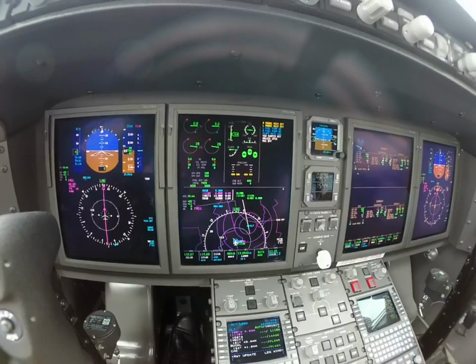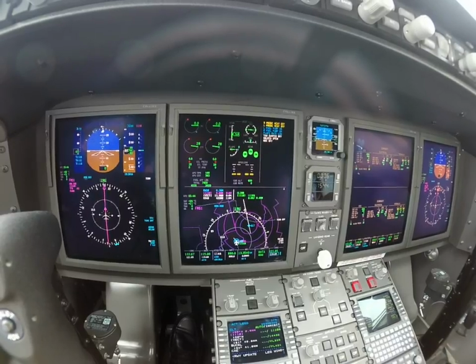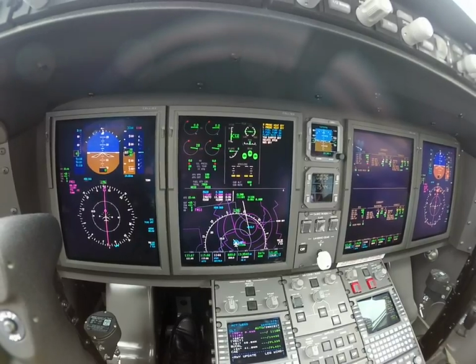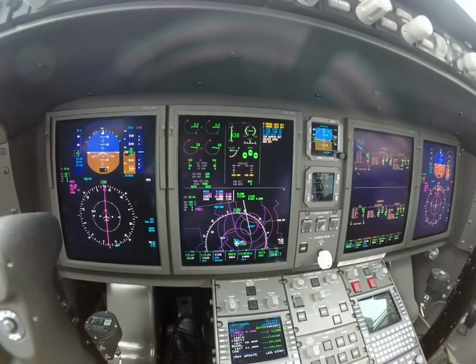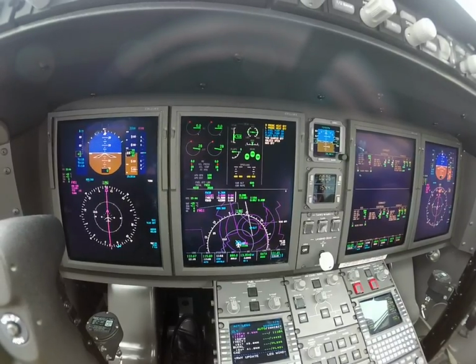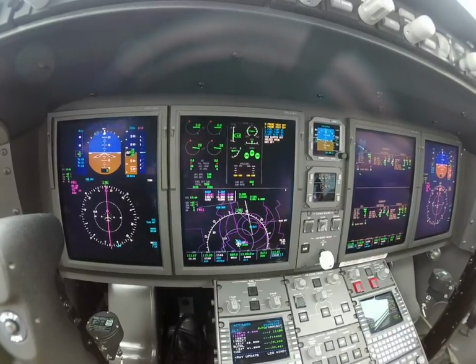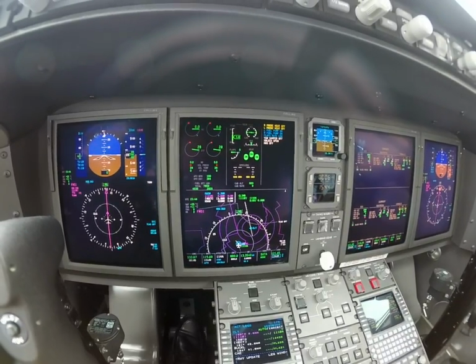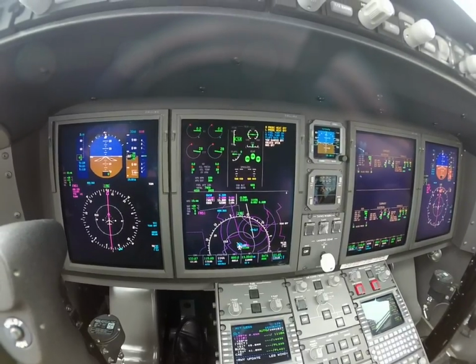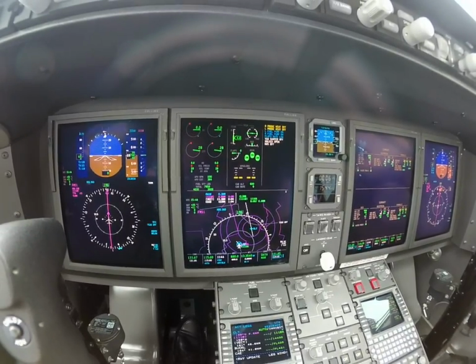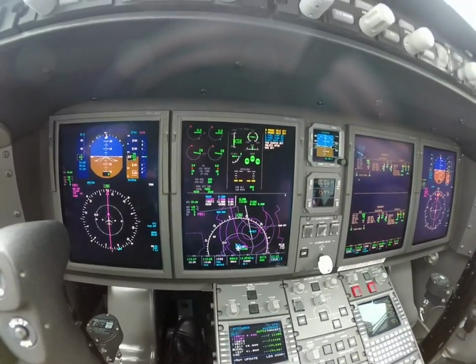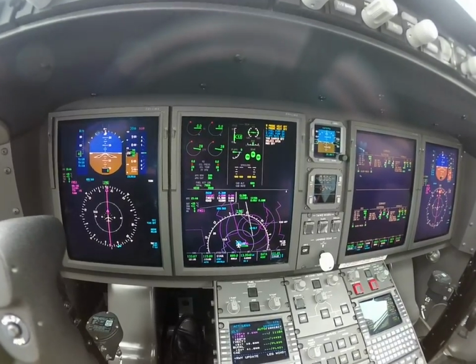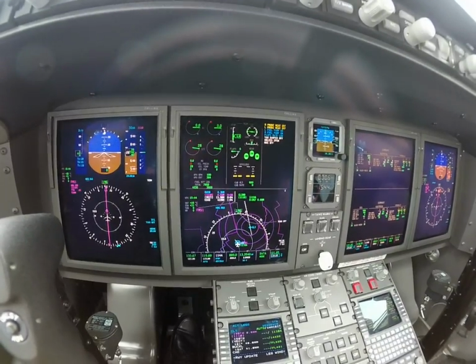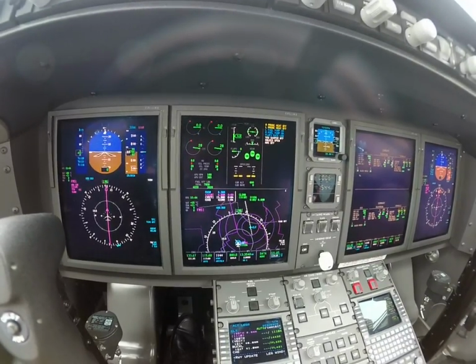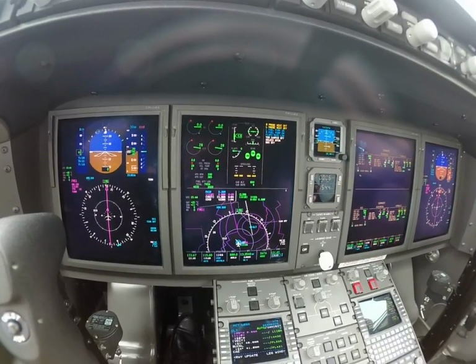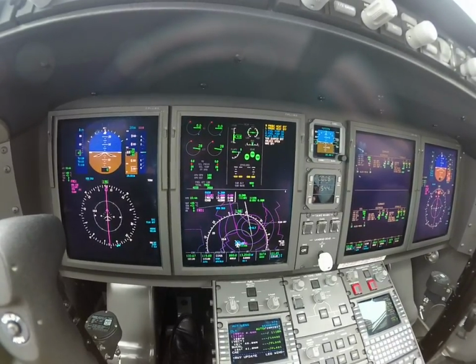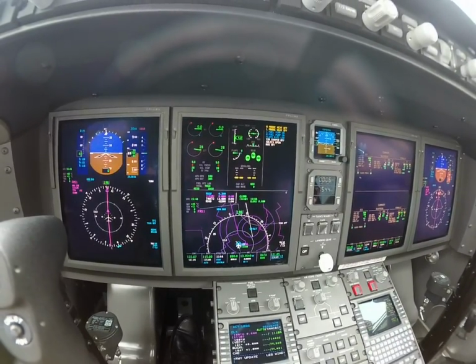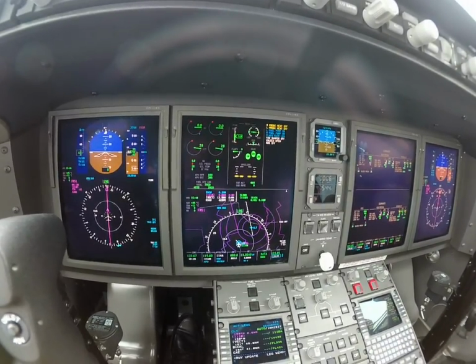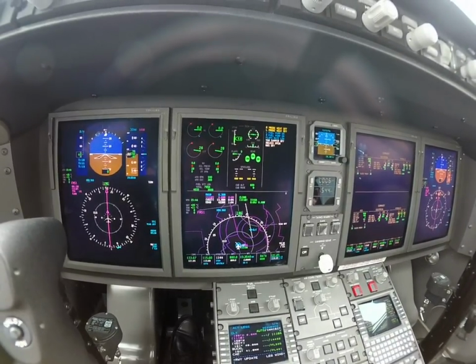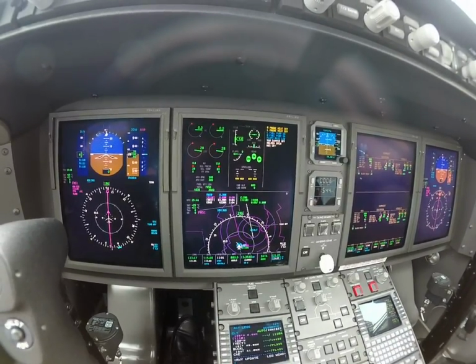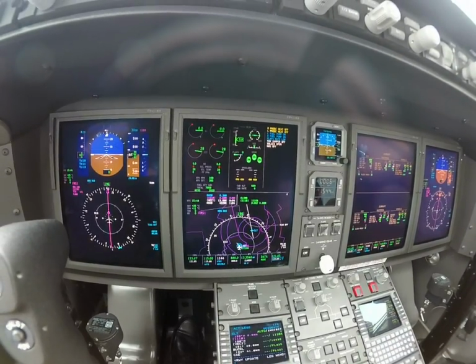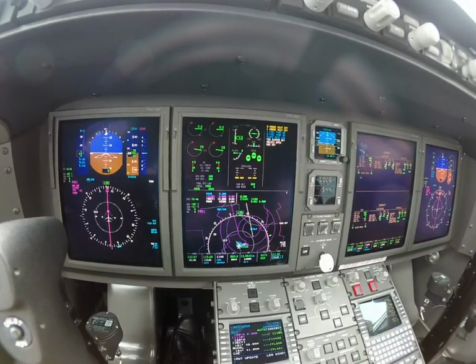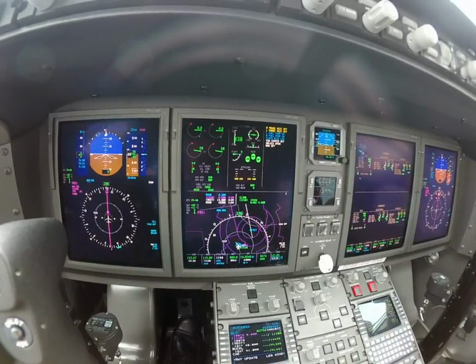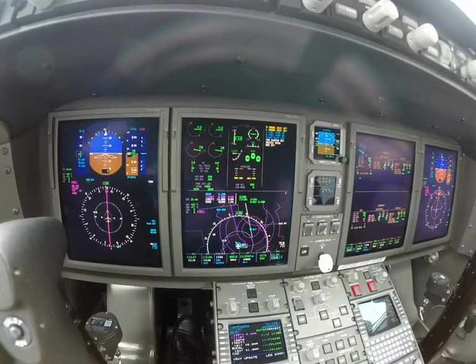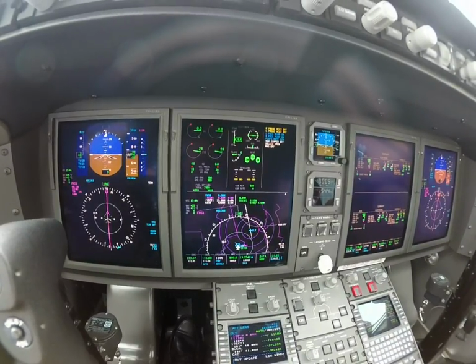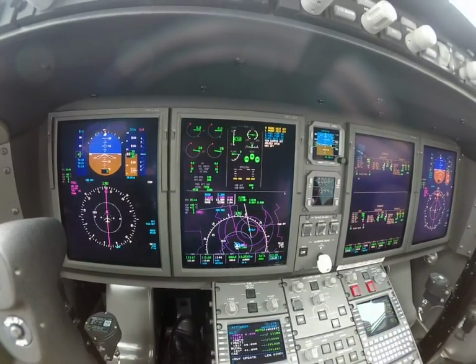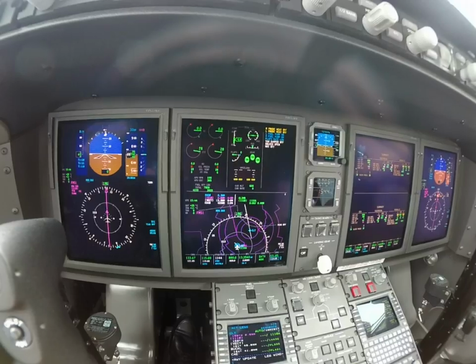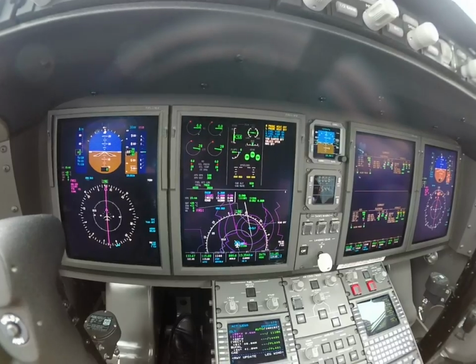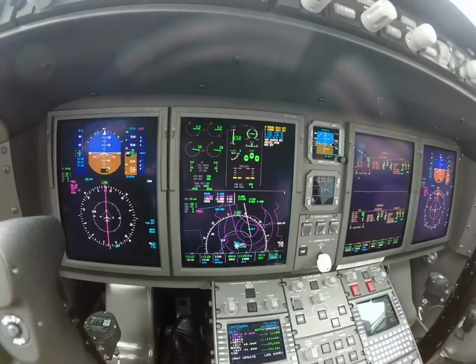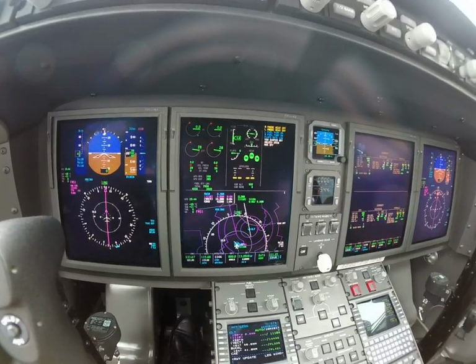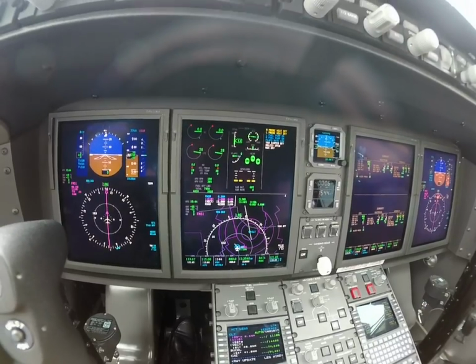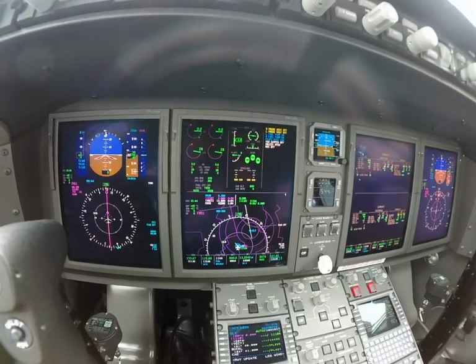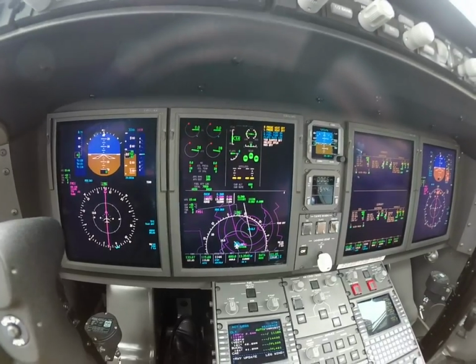Doors — closed. Beacon — it's on. Thrust levers — idle. Engine run switches — running, four. Start check — complete.